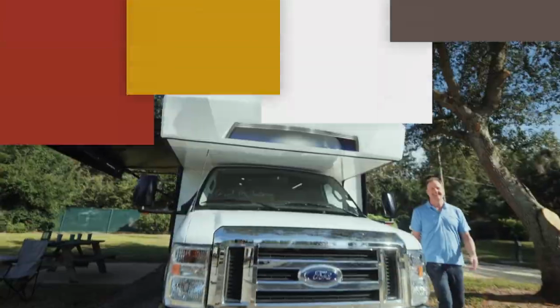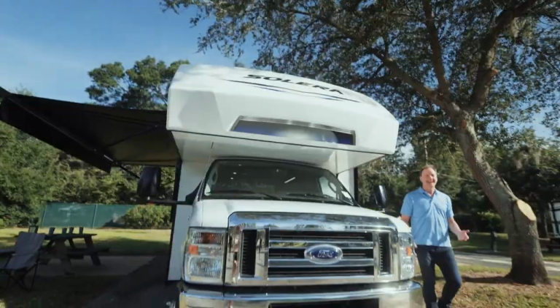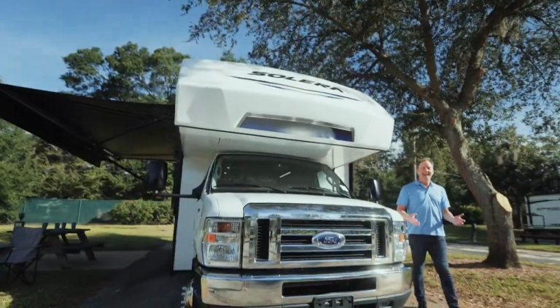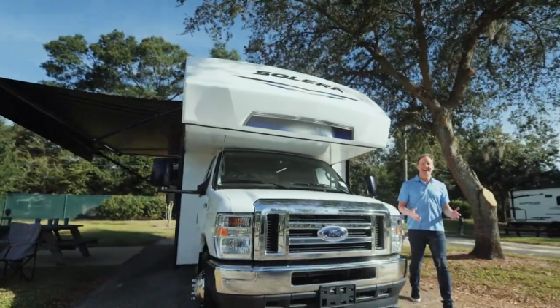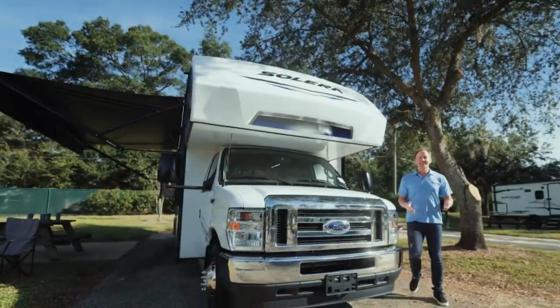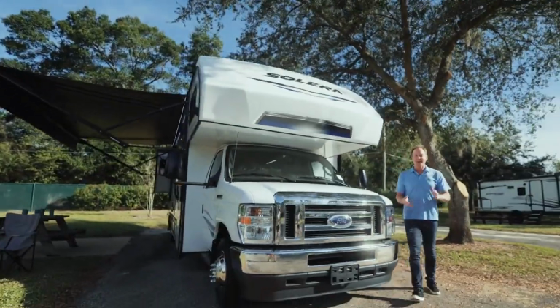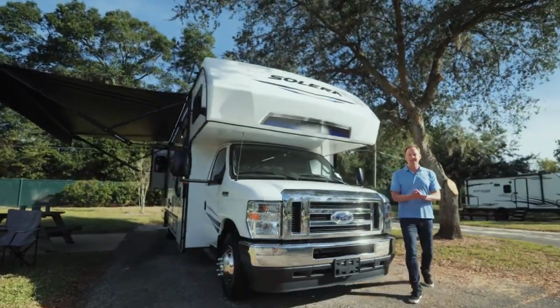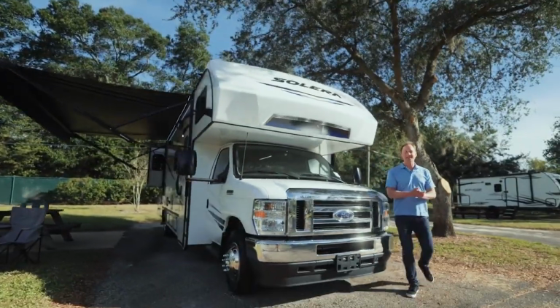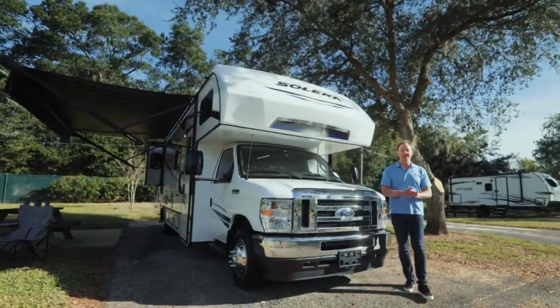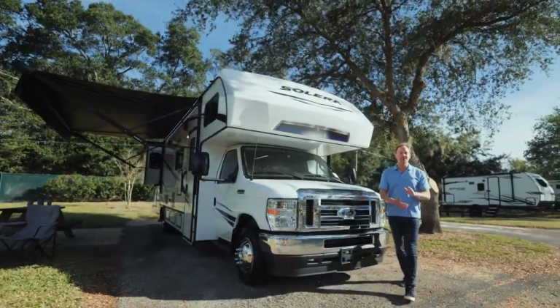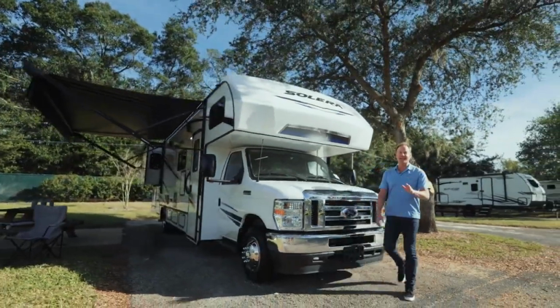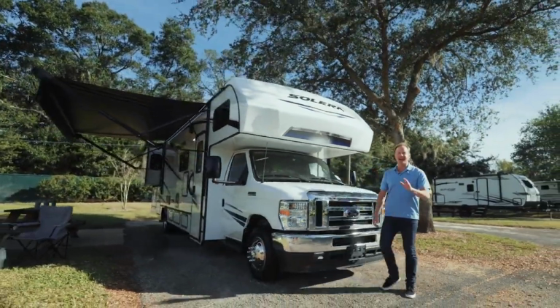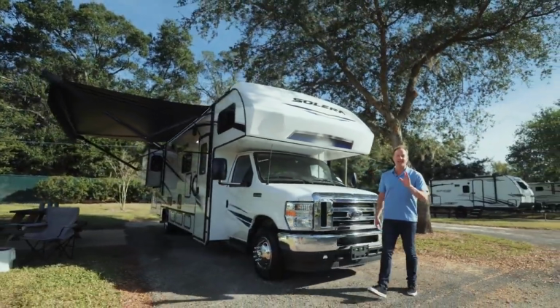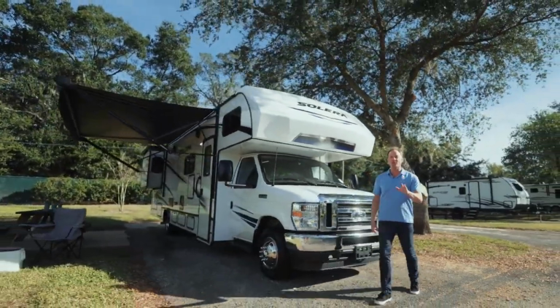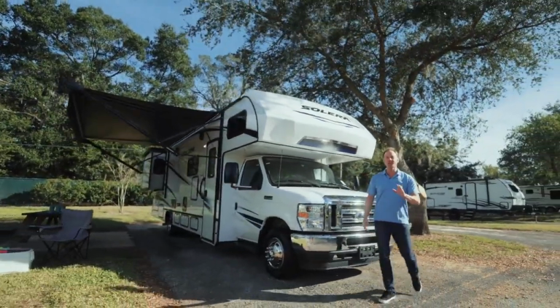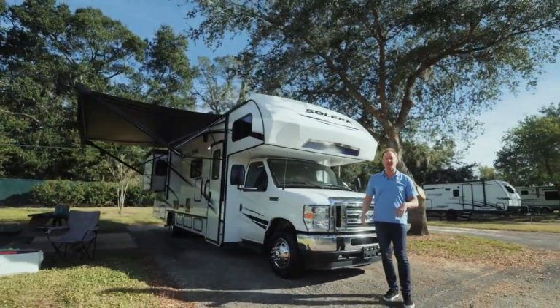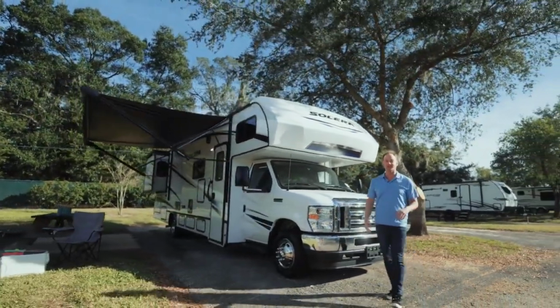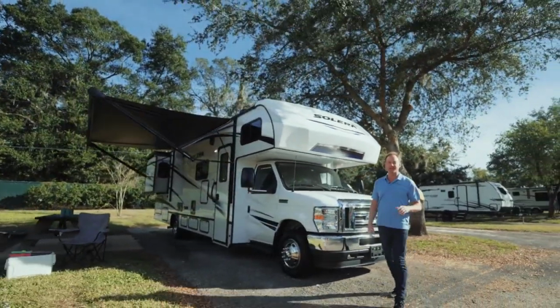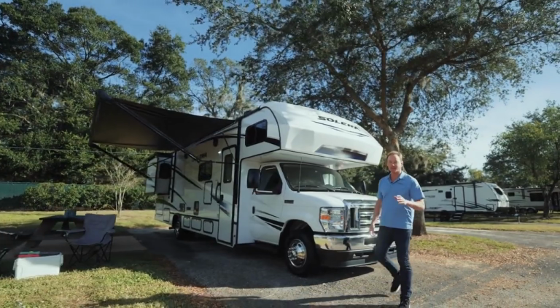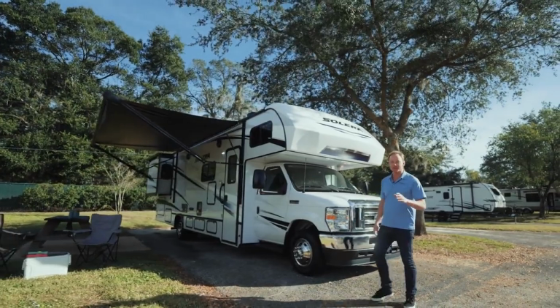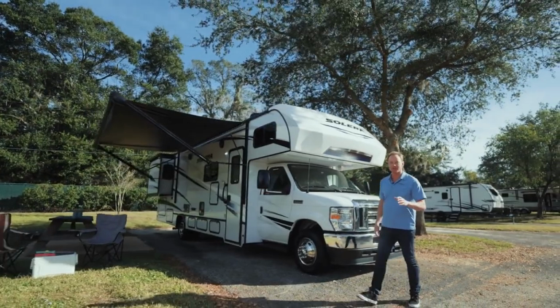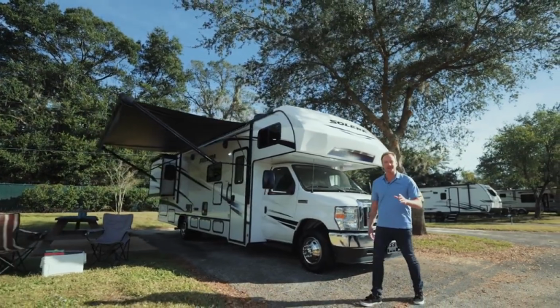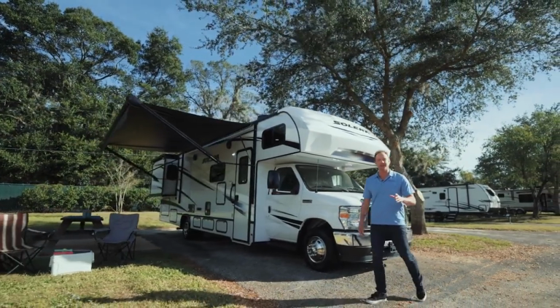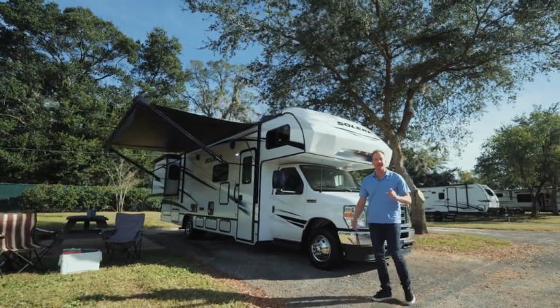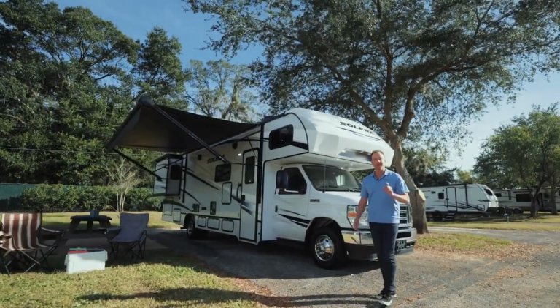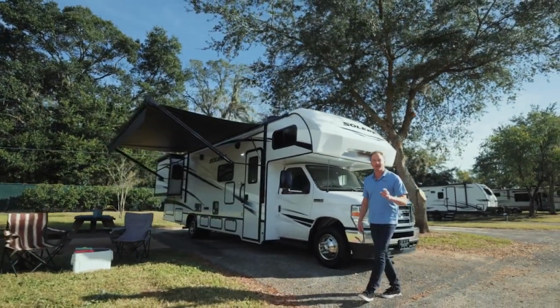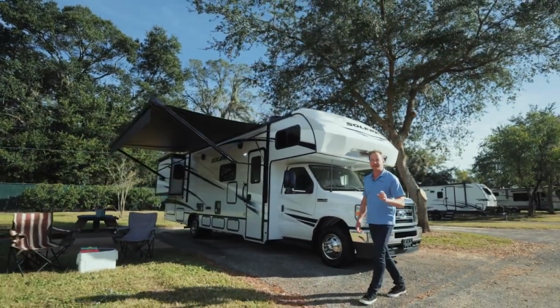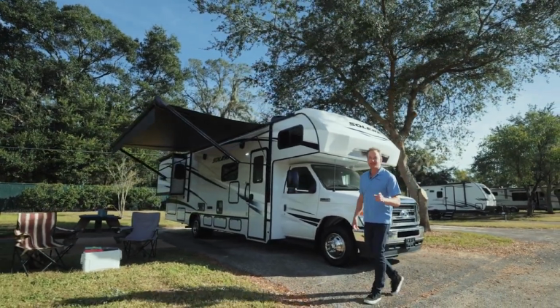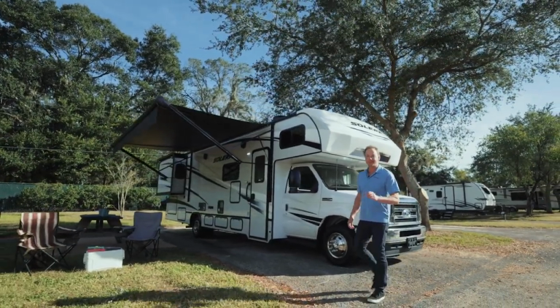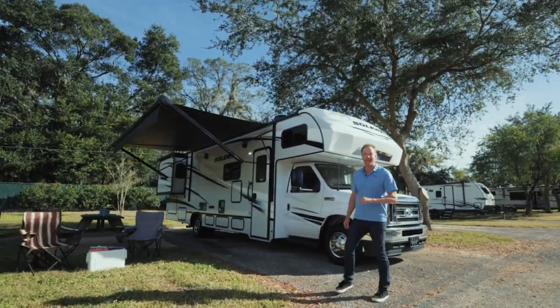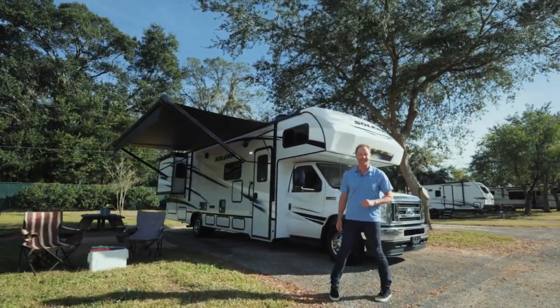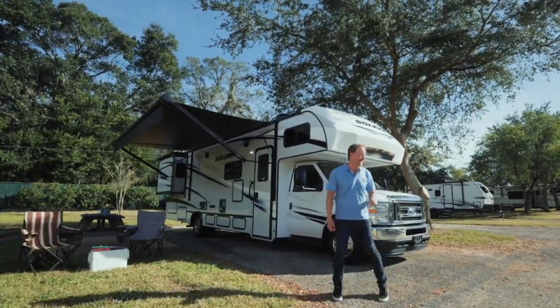Hey guys, Art Edmonds here checking out the 2023 Forest River Solera 32 DSK.